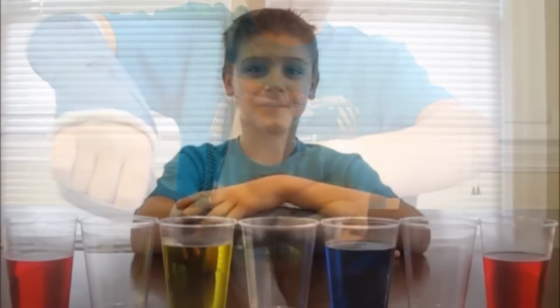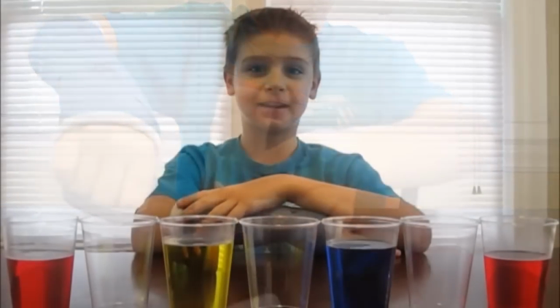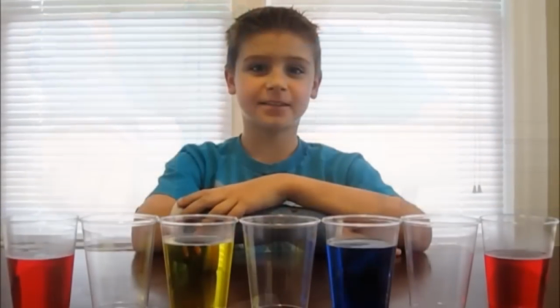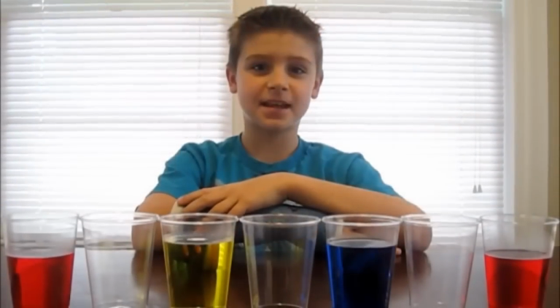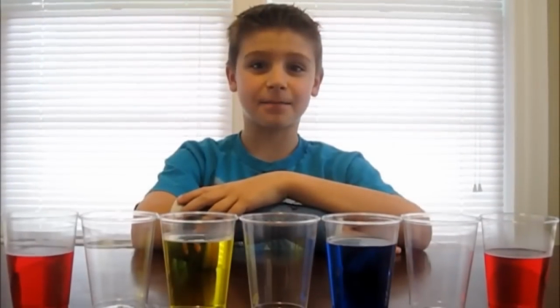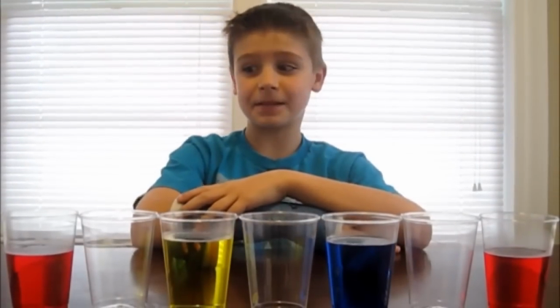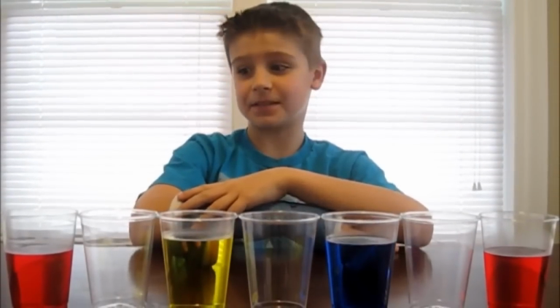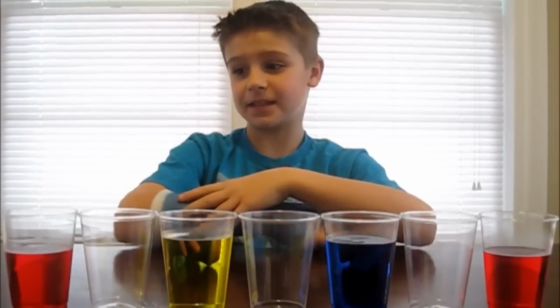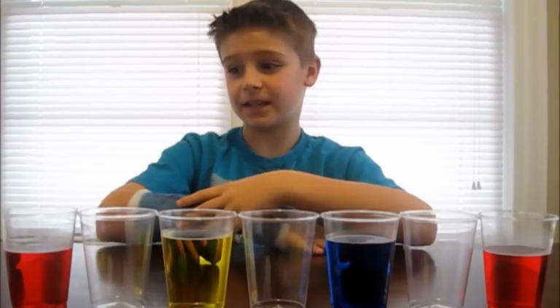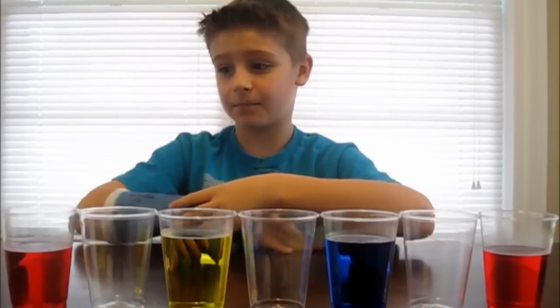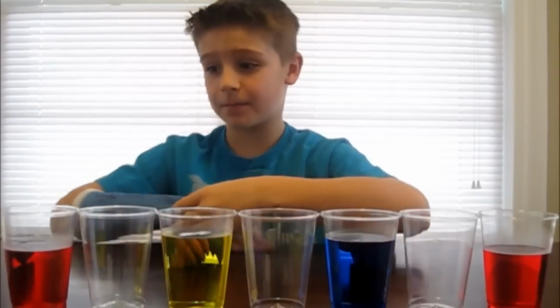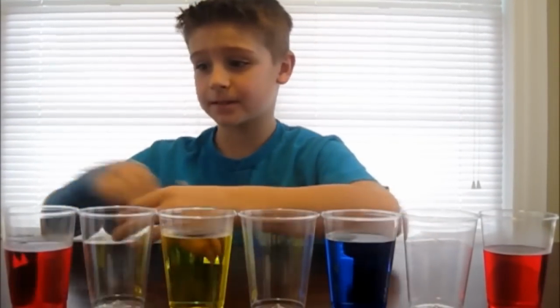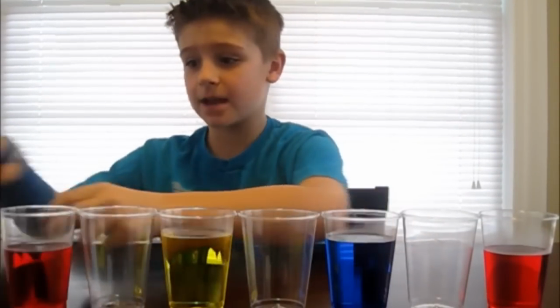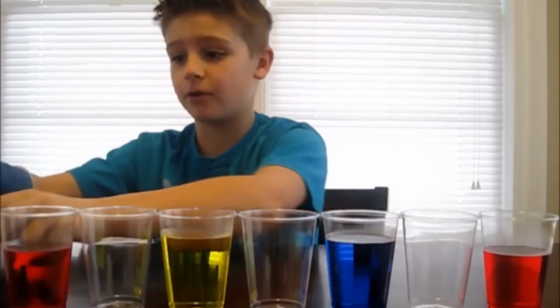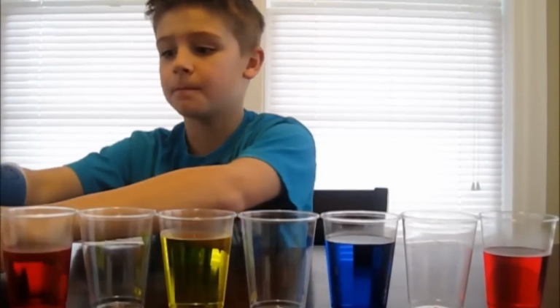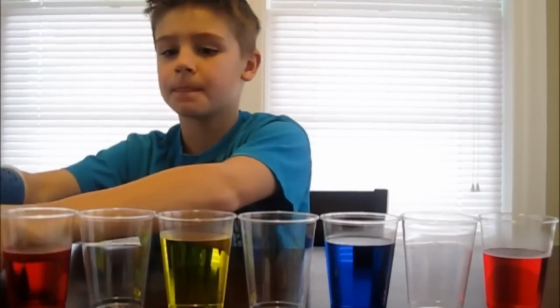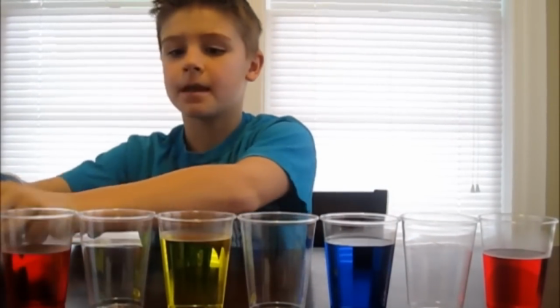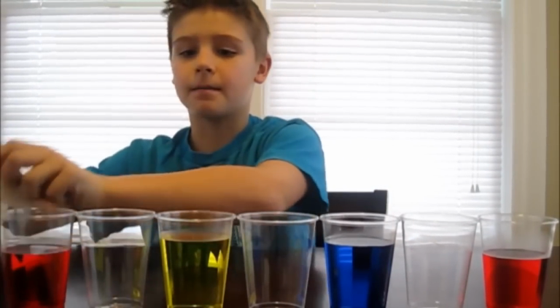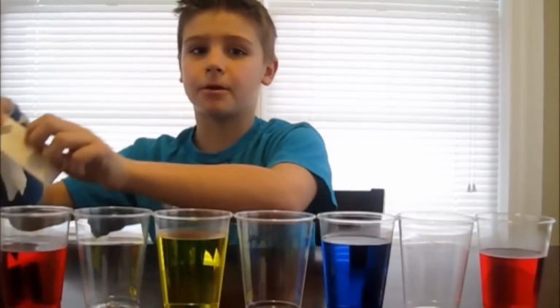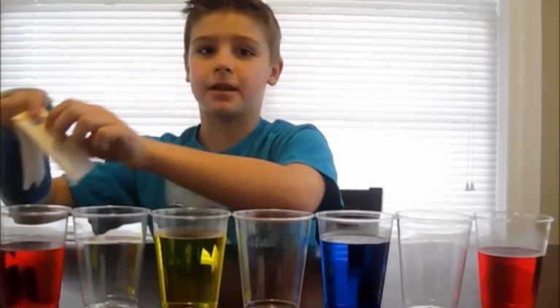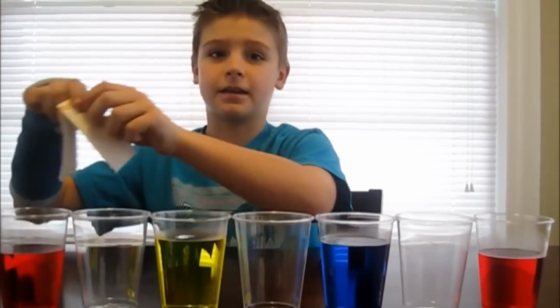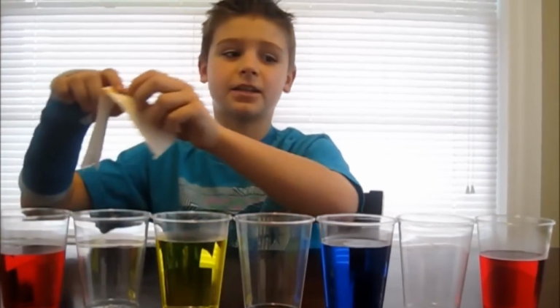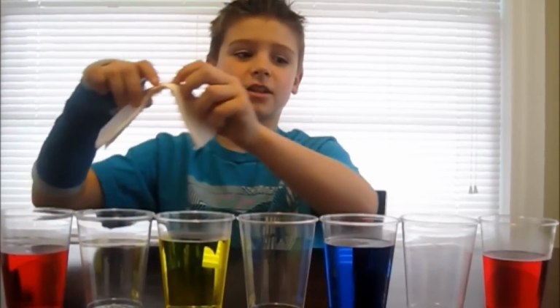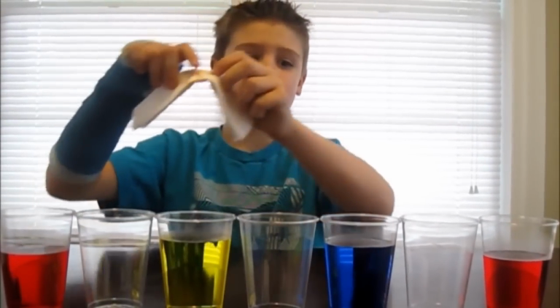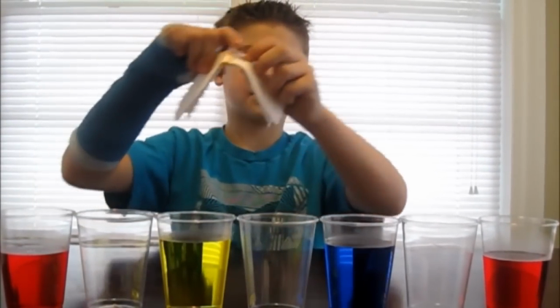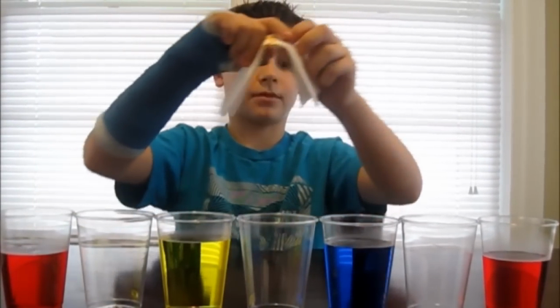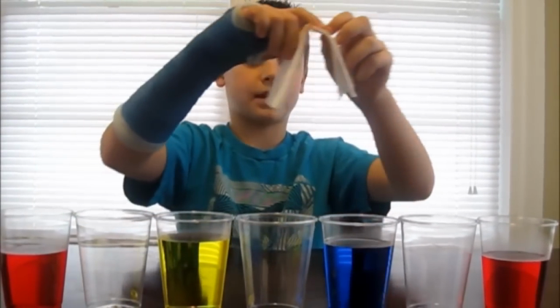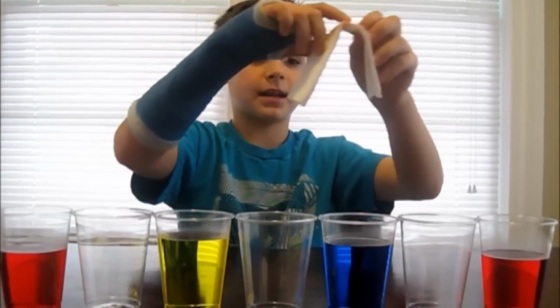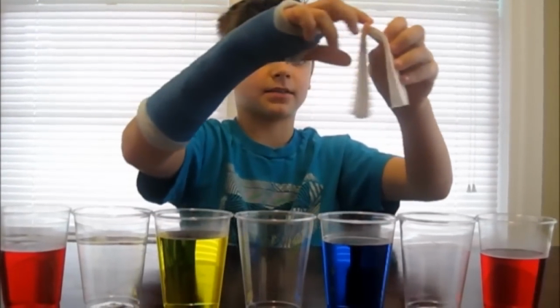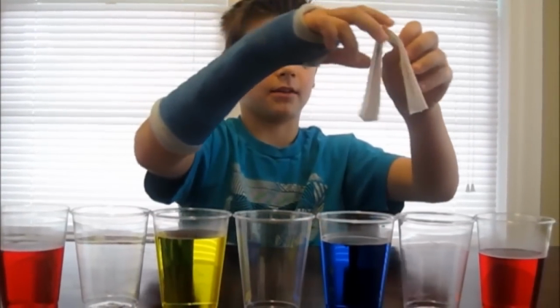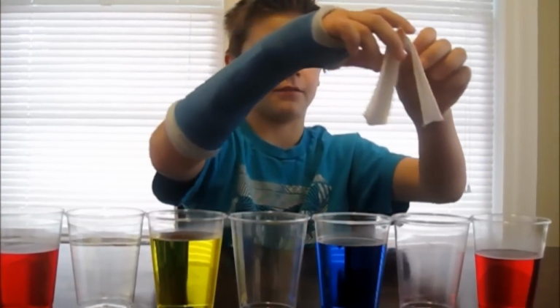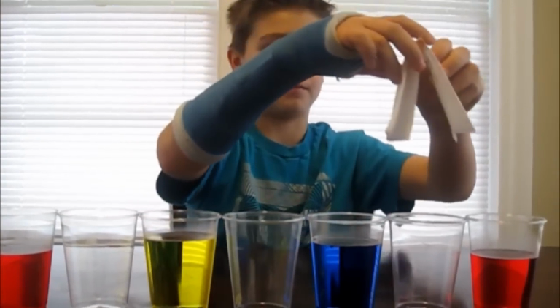Your final step is to take the paper towel and put it in each glass so it connects all the glasses at the bottom.